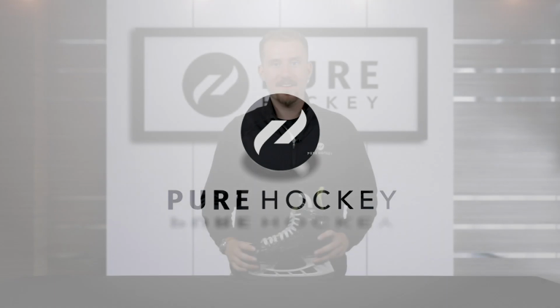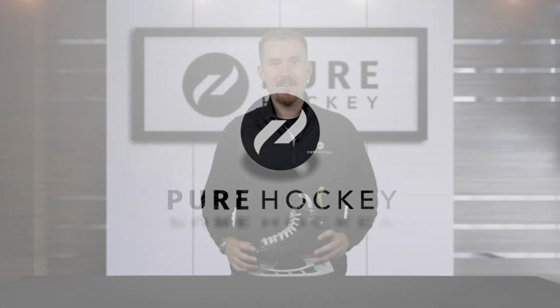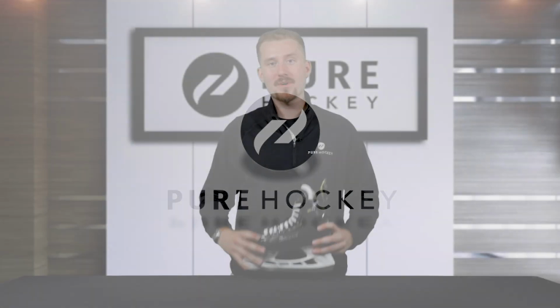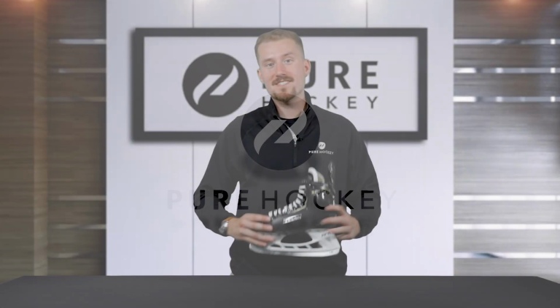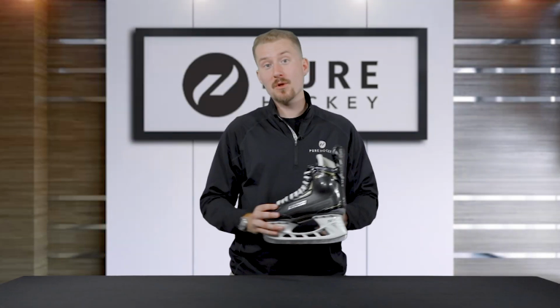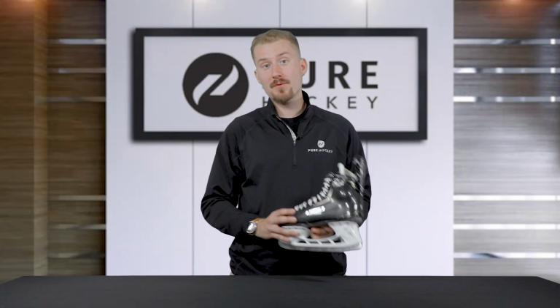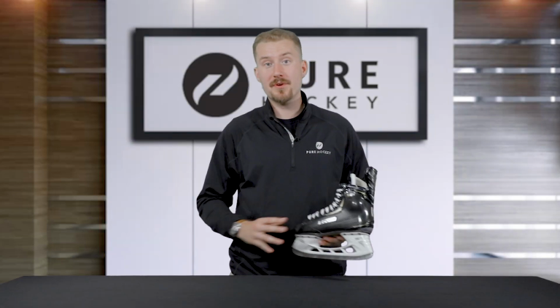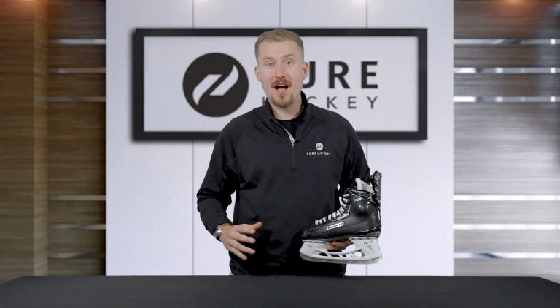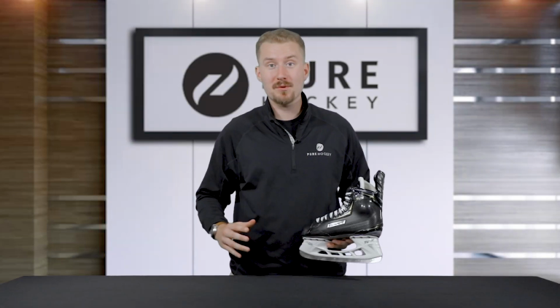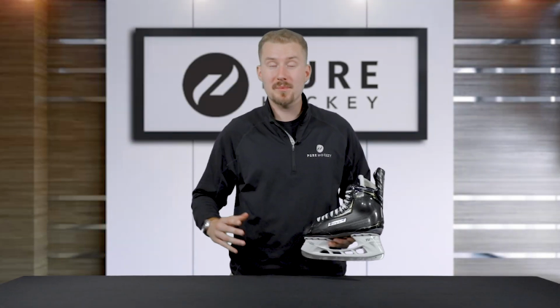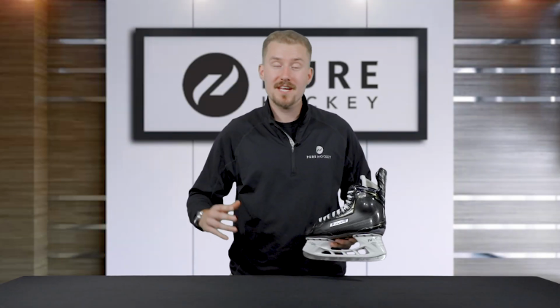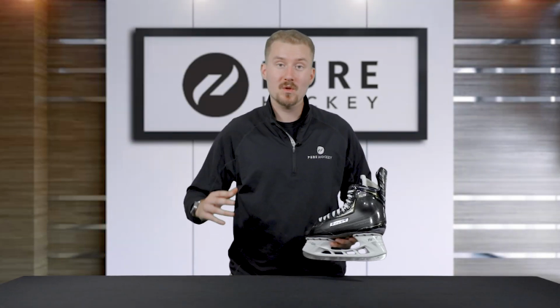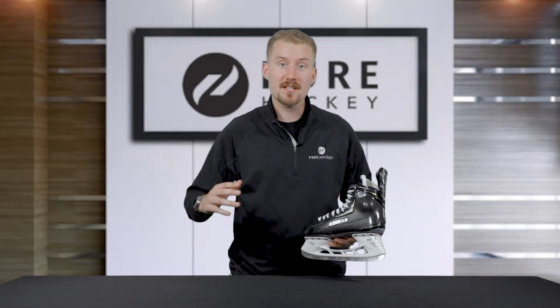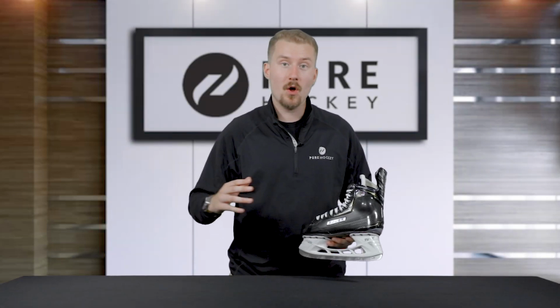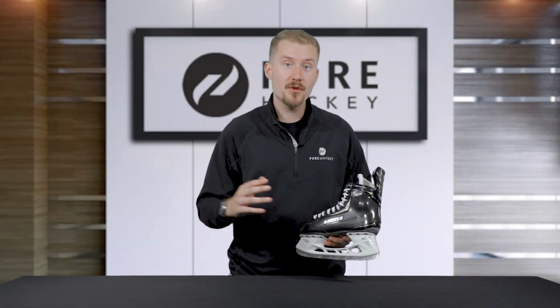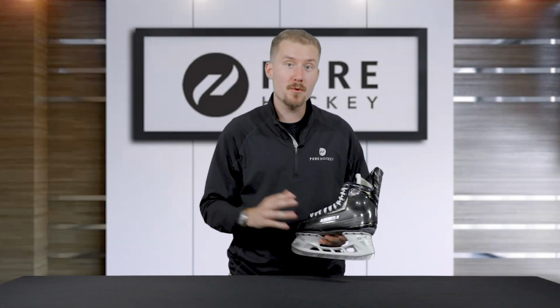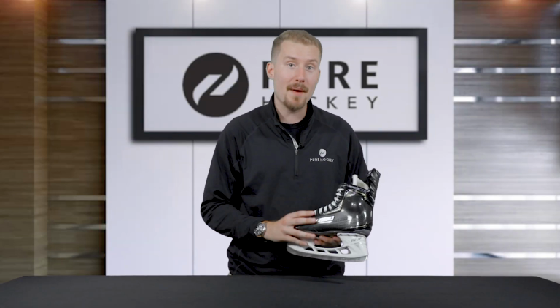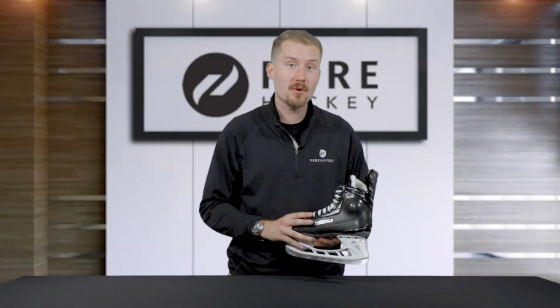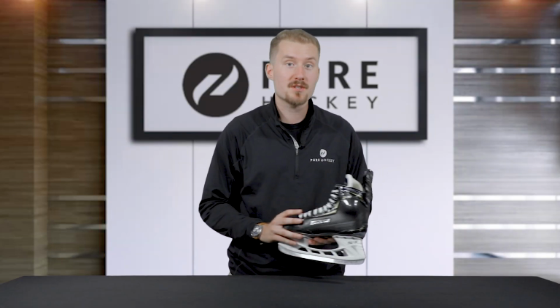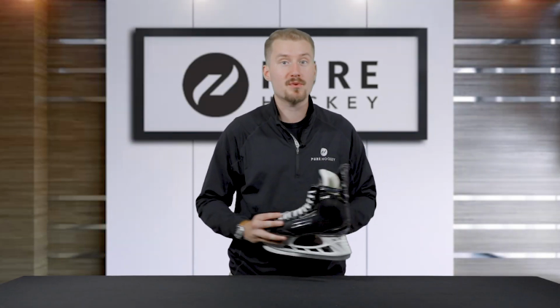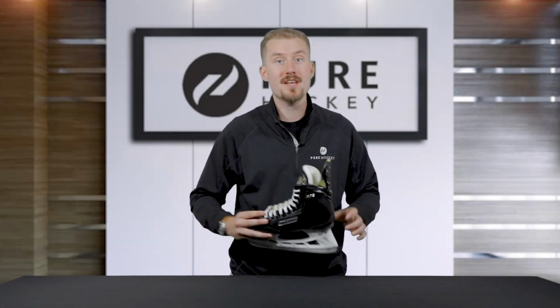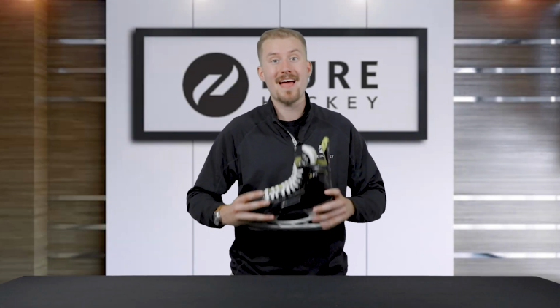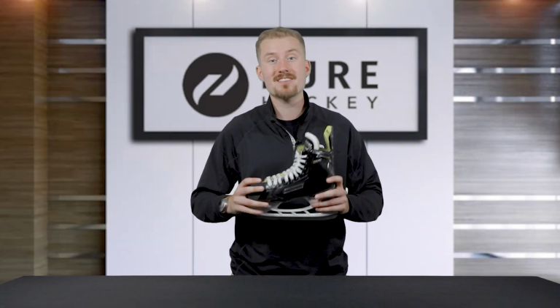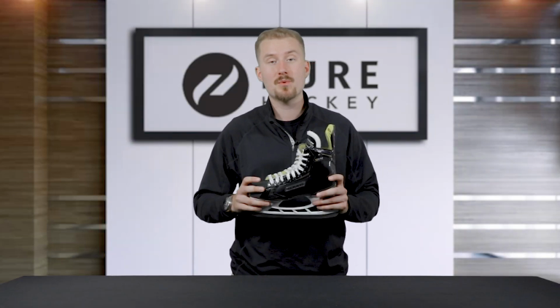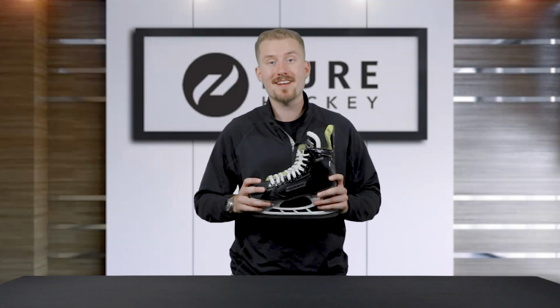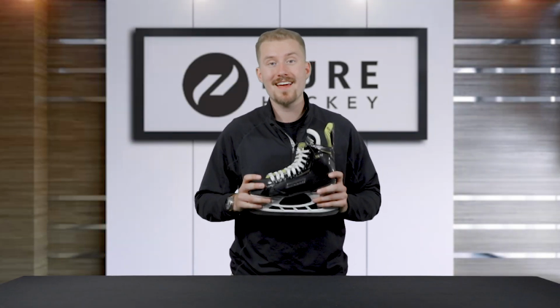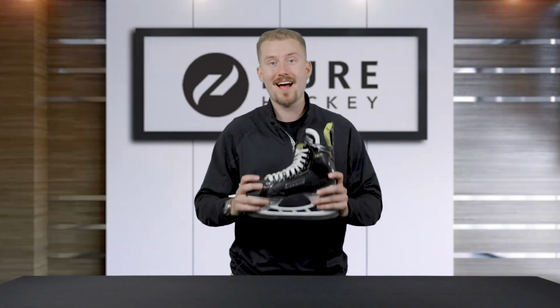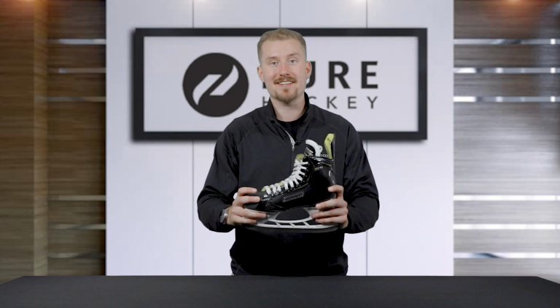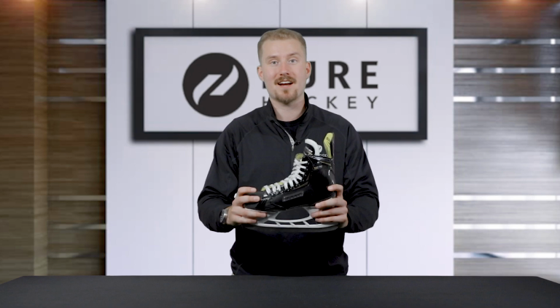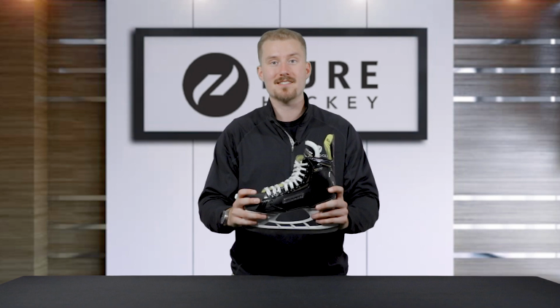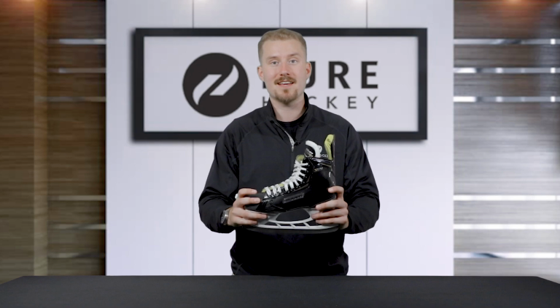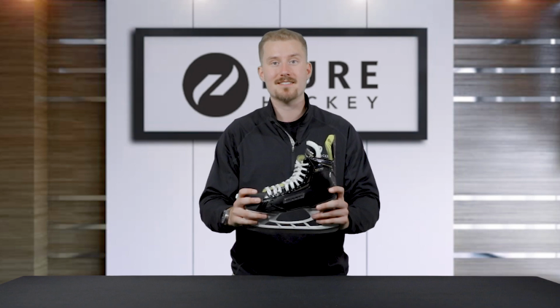Hey everyone, it's Dylan from Pure Hockey and we're going to be taking a look at the all-new Bauer Supreme S29 Ice Hockey Skates.